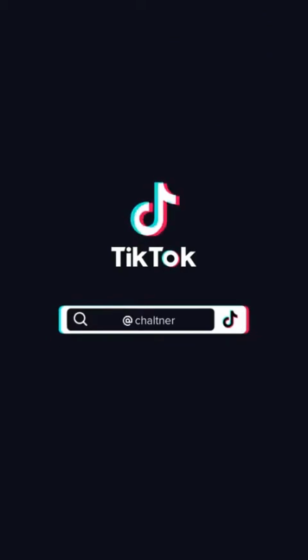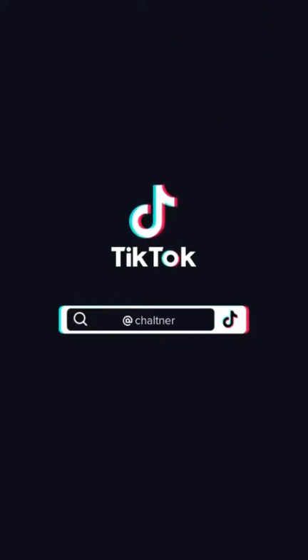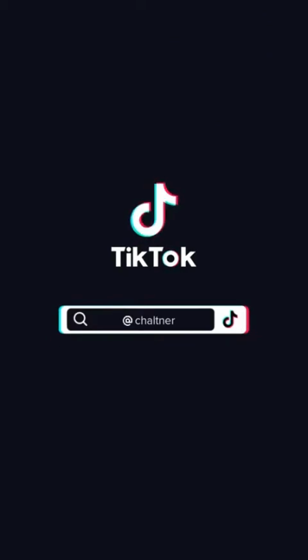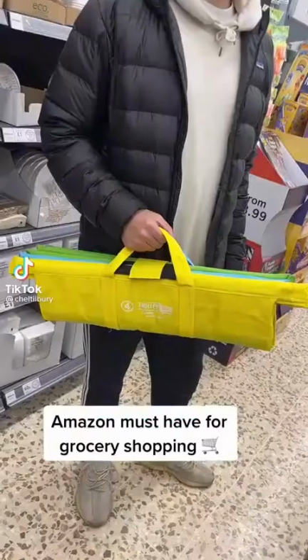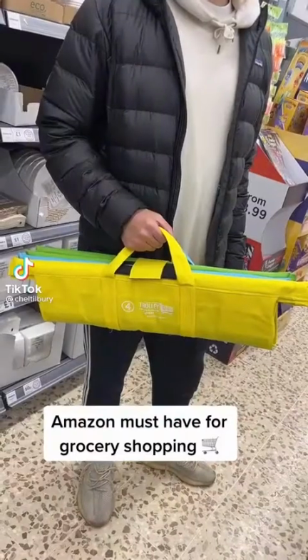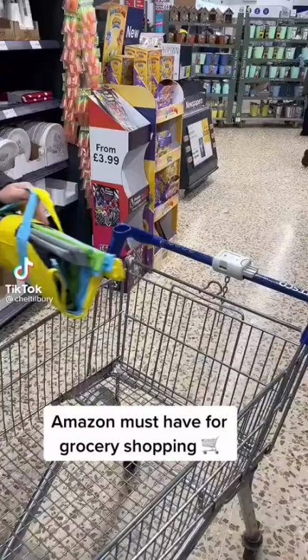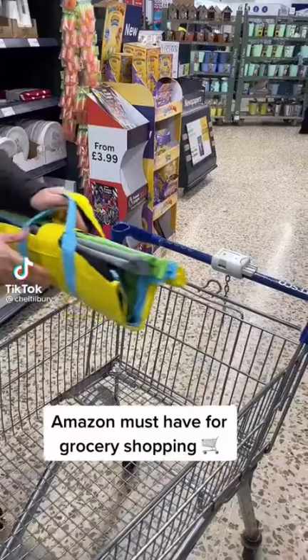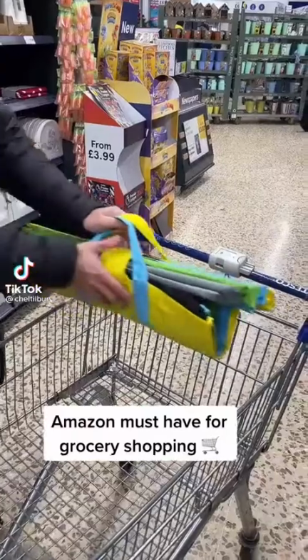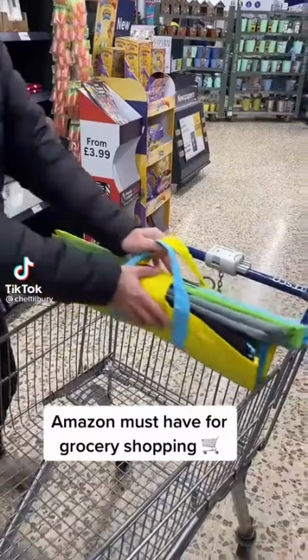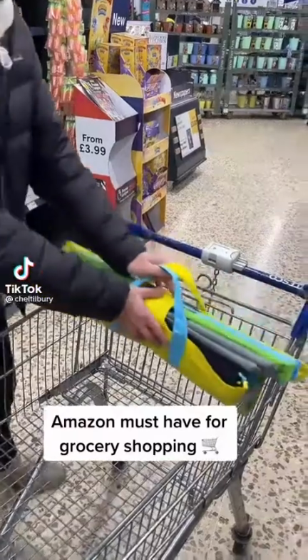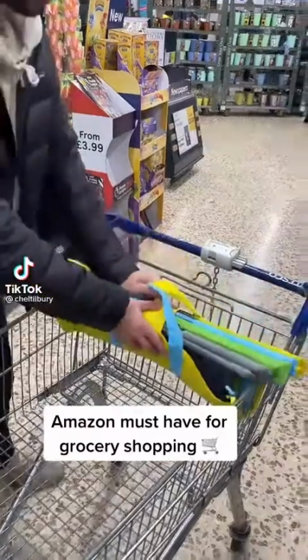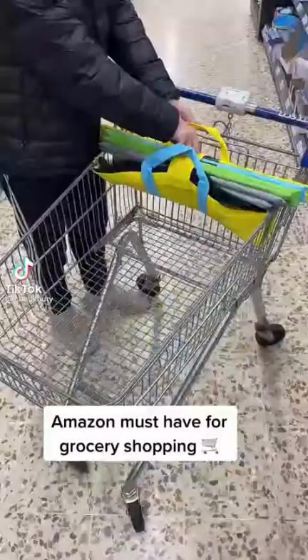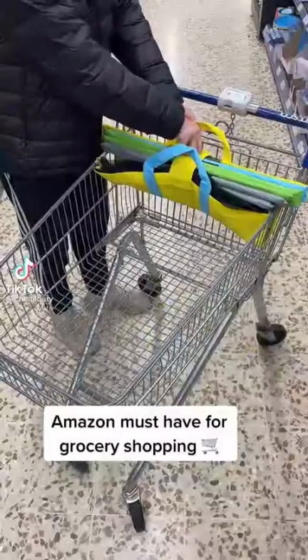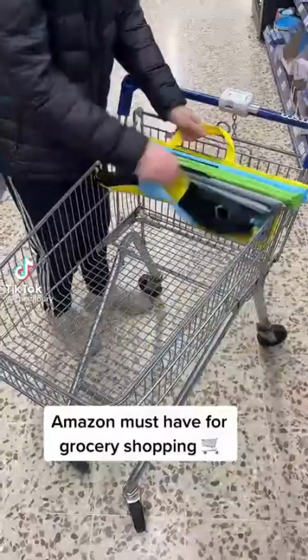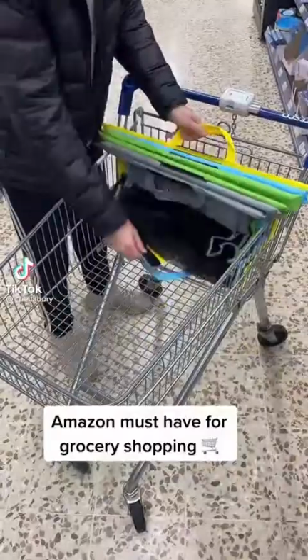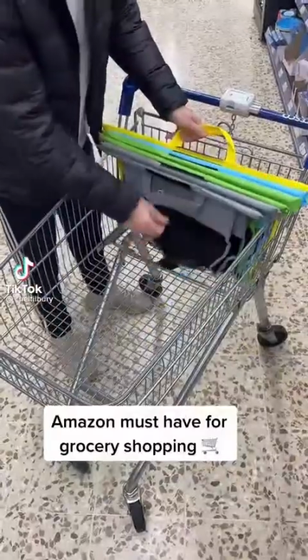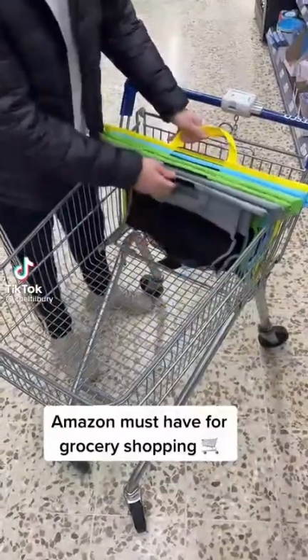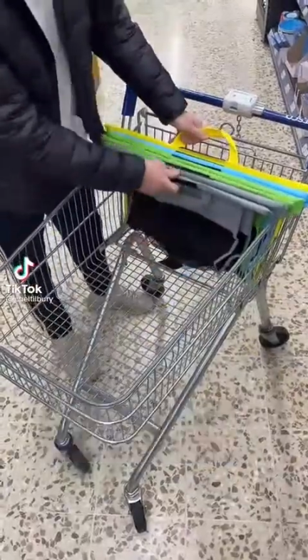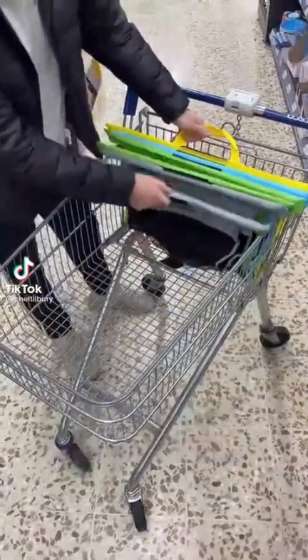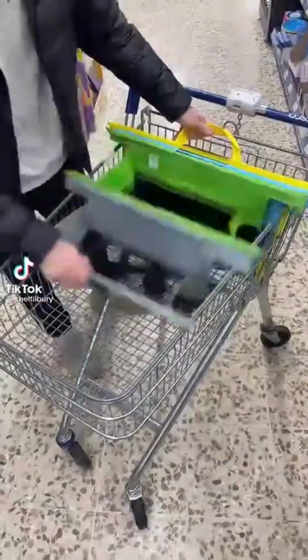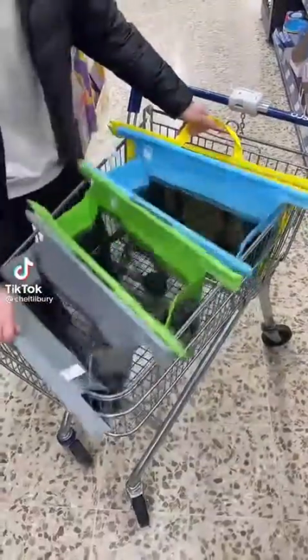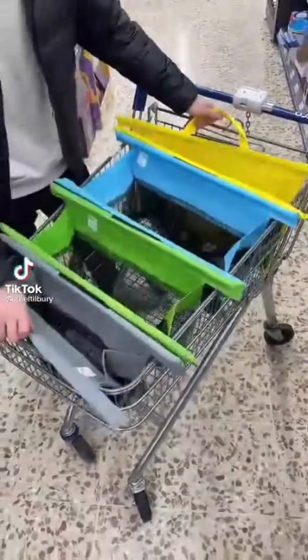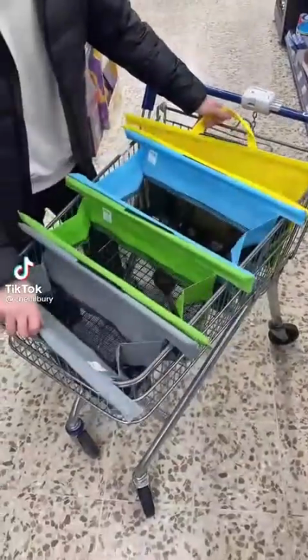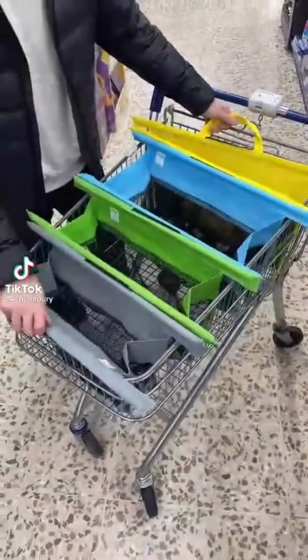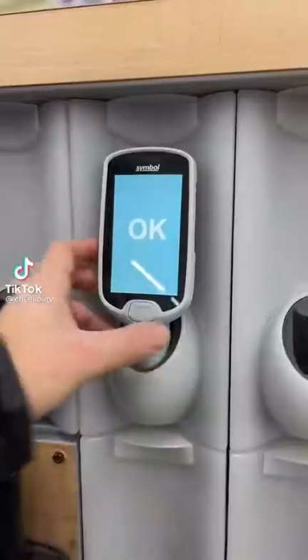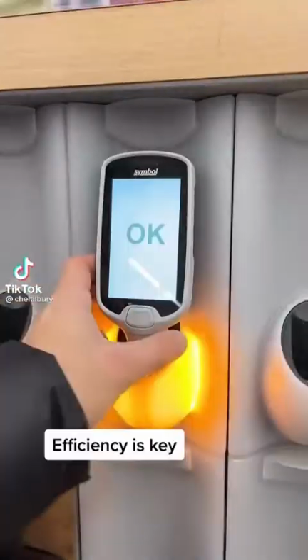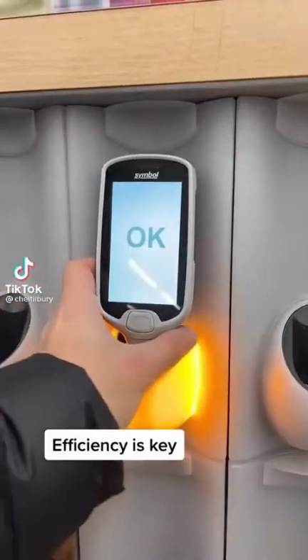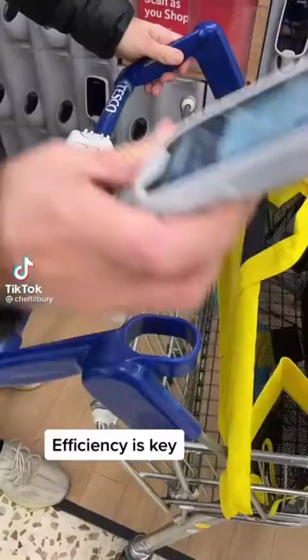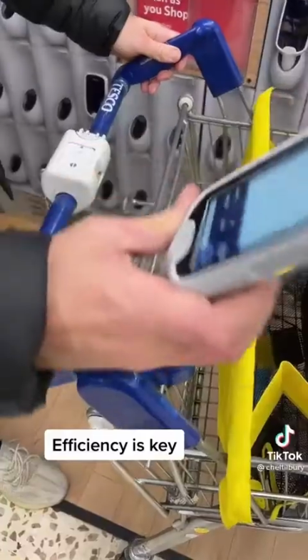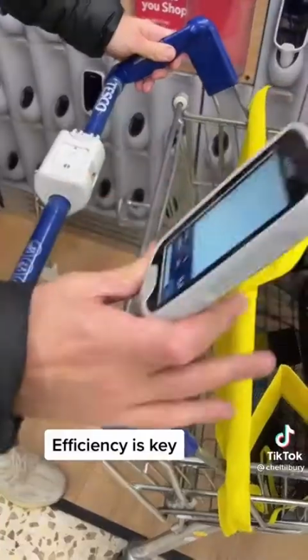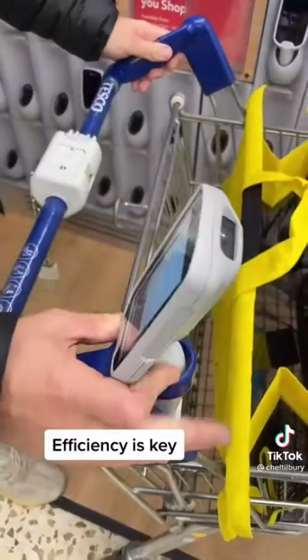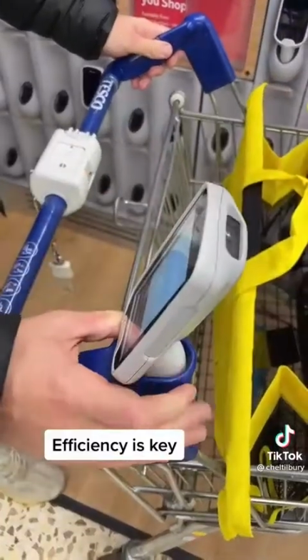Amazon must-have for grocery shopping. Efficiency is key.